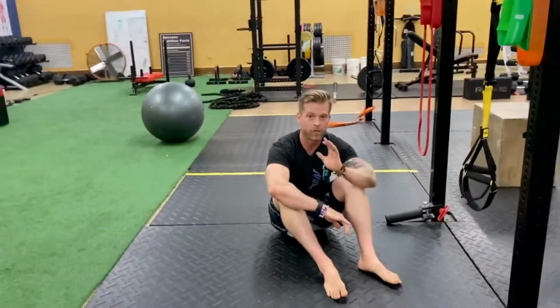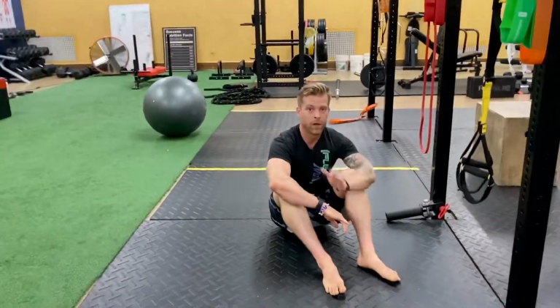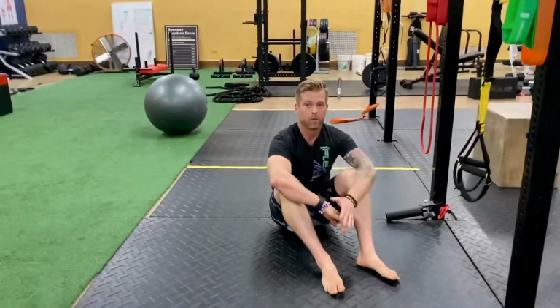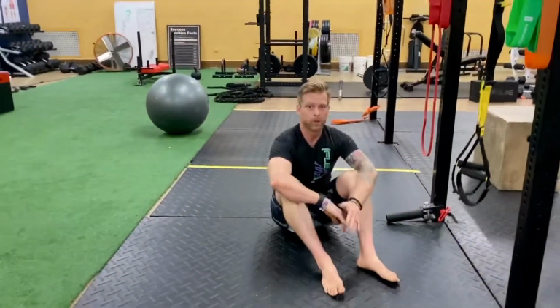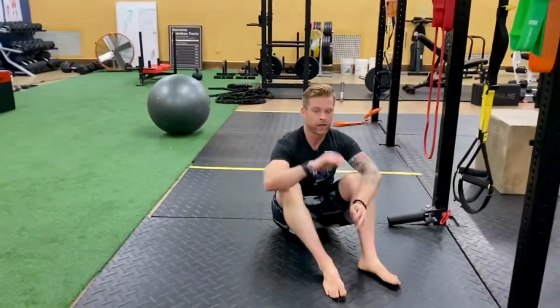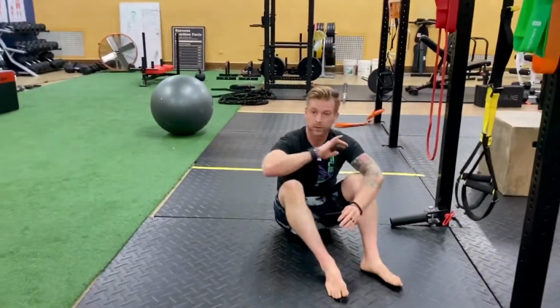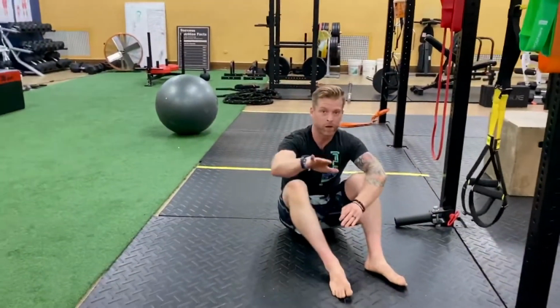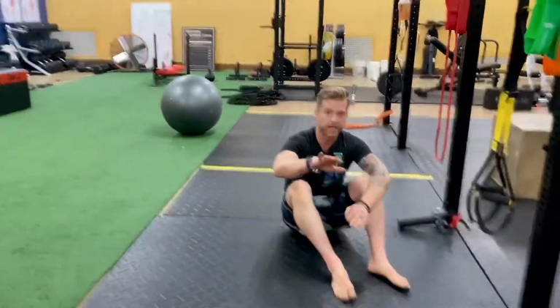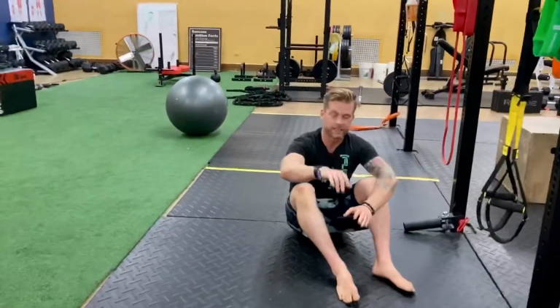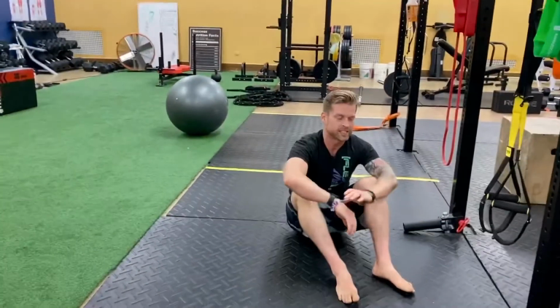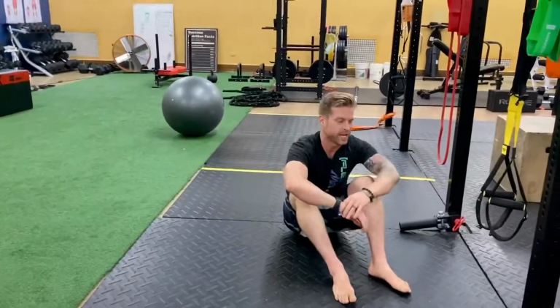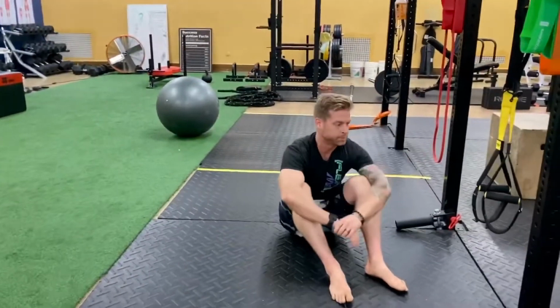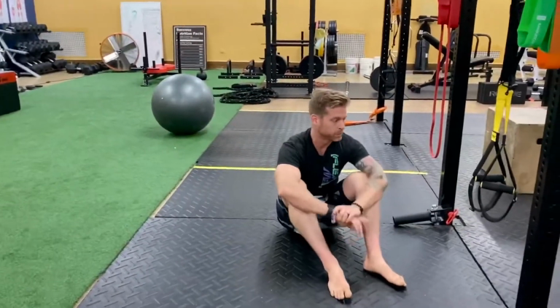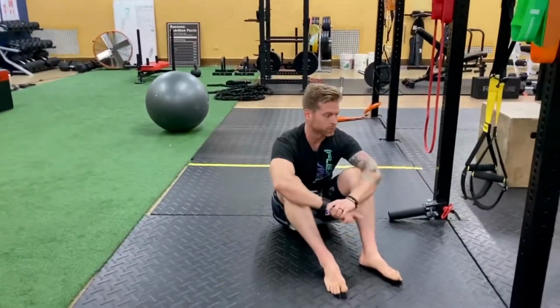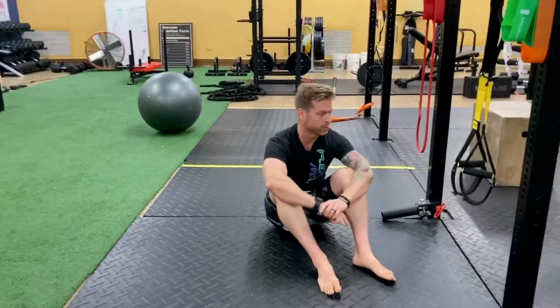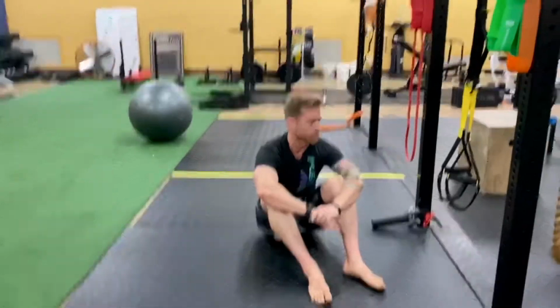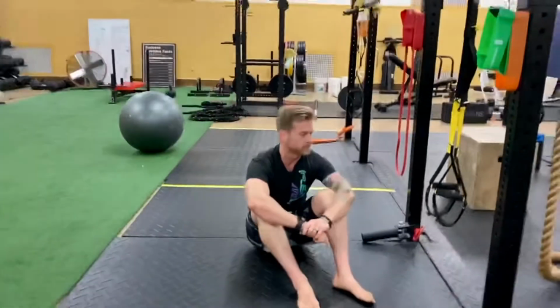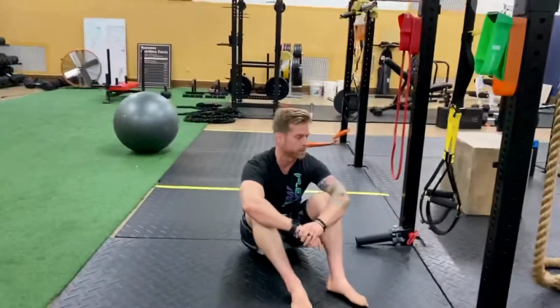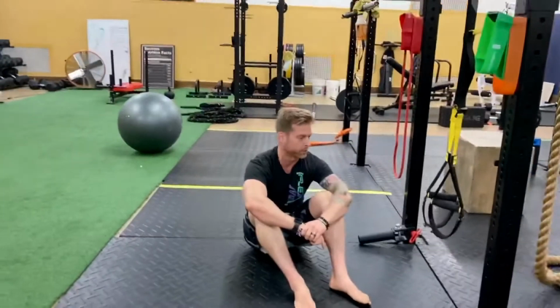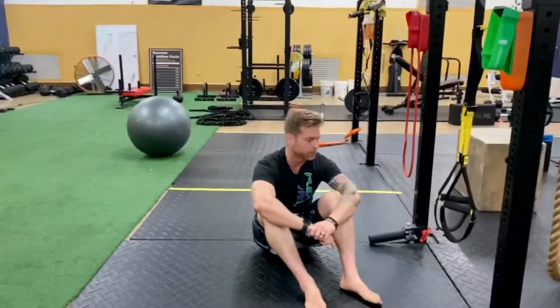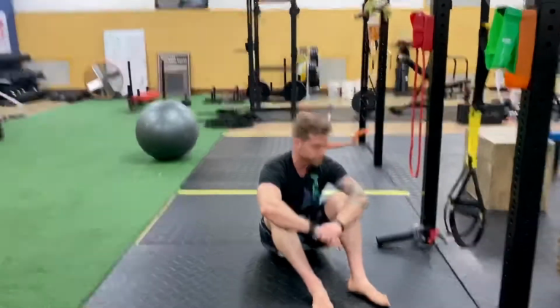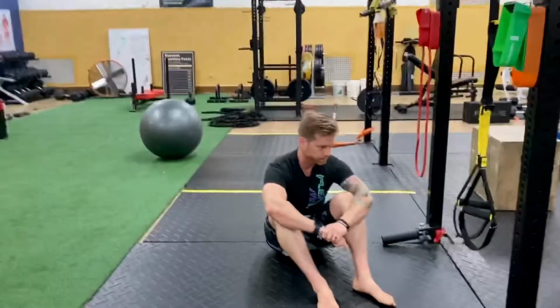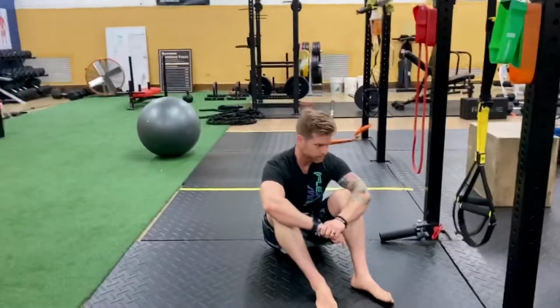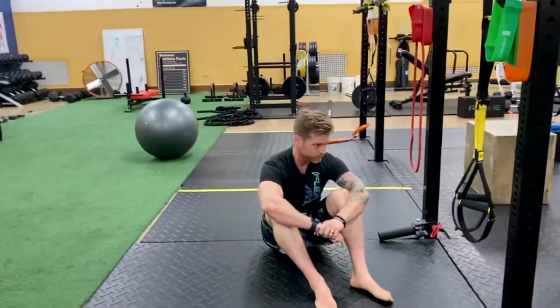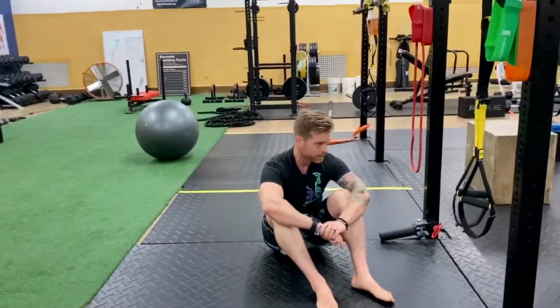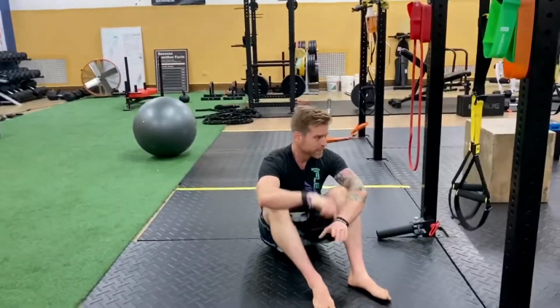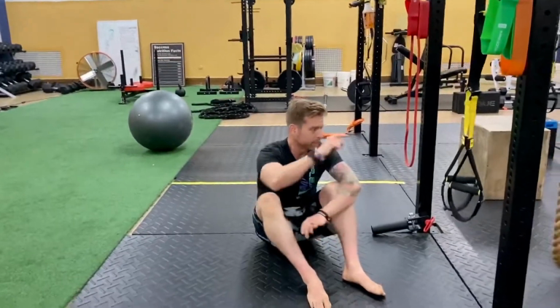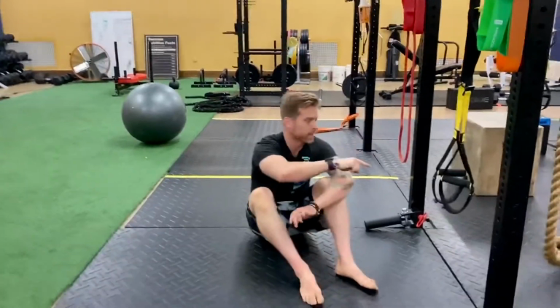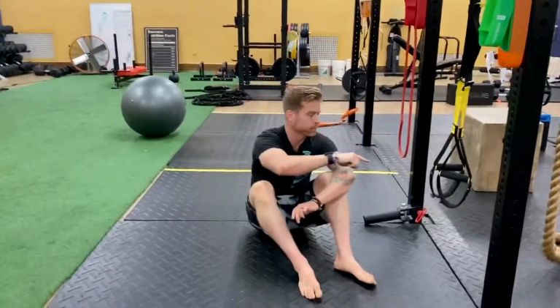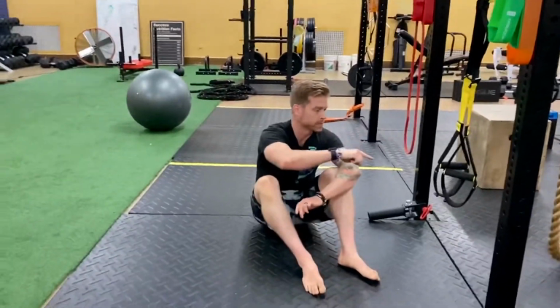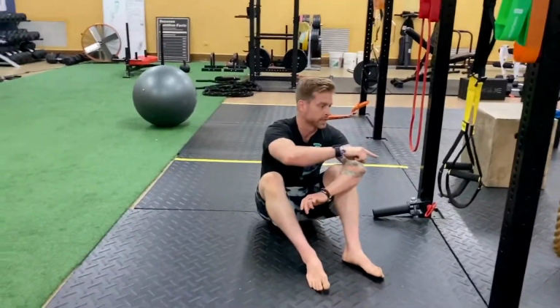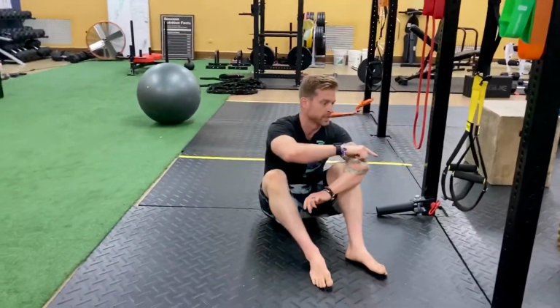There you go — that's the 12-minute workout. 12 minutes, that's it. You're only doing it one time through.